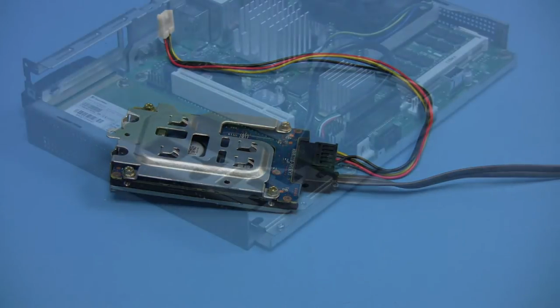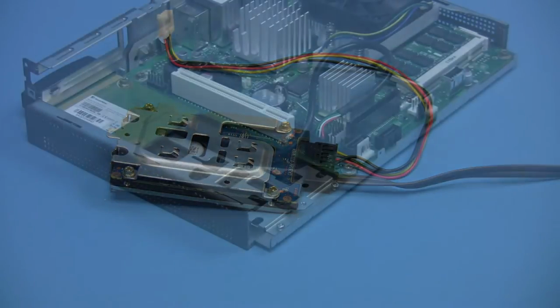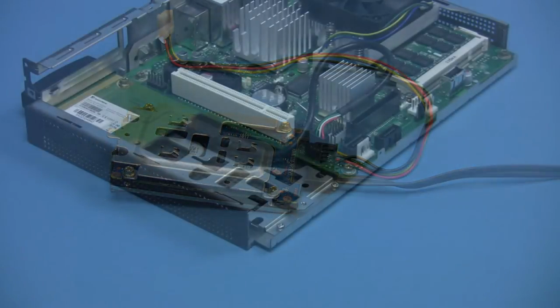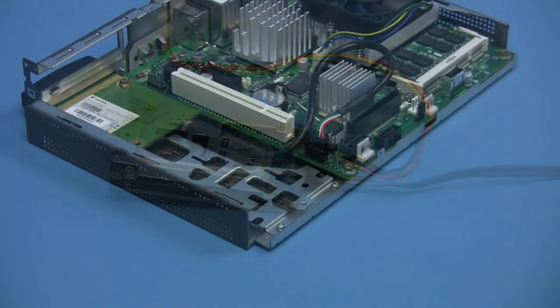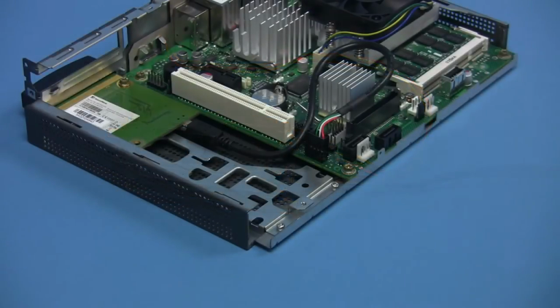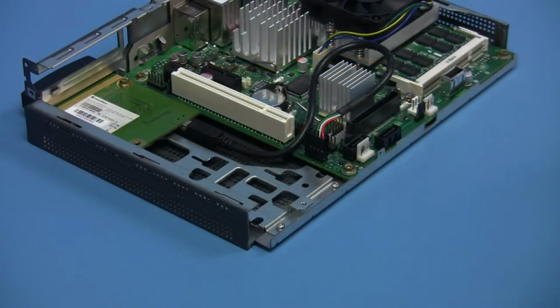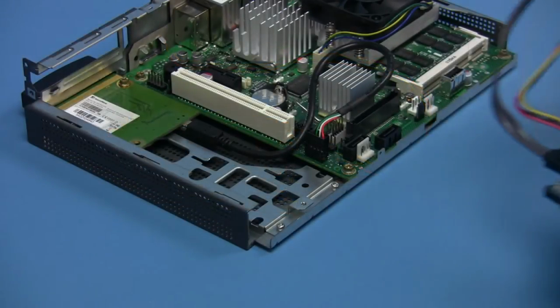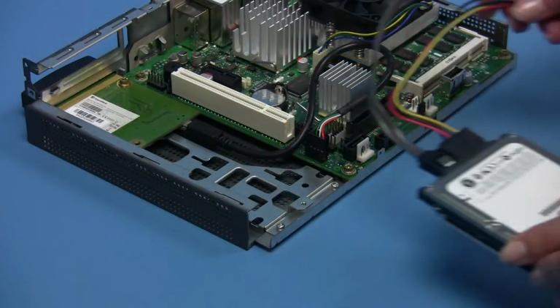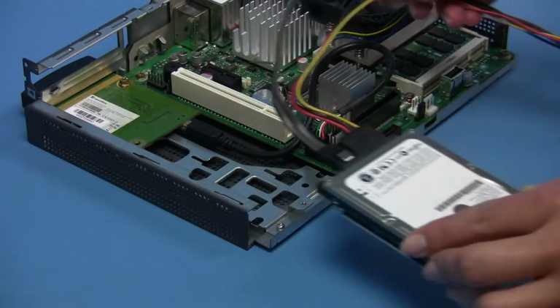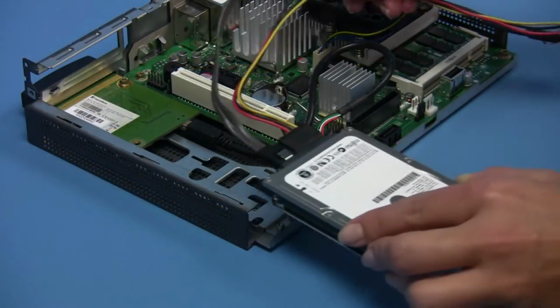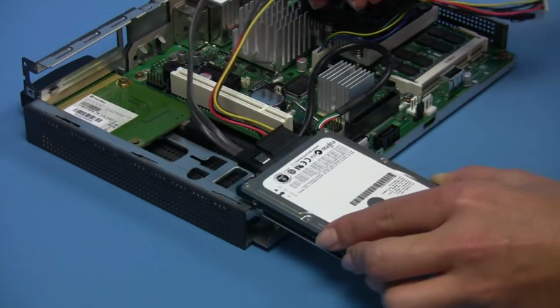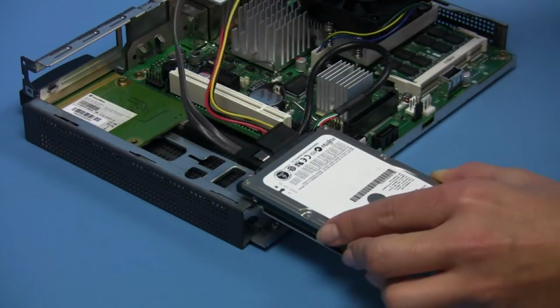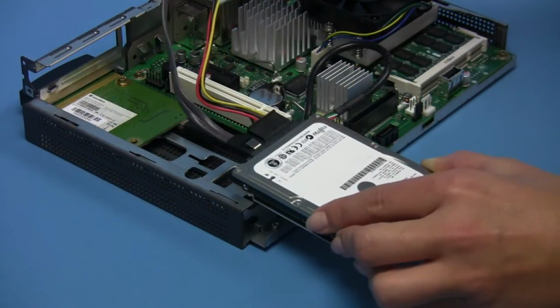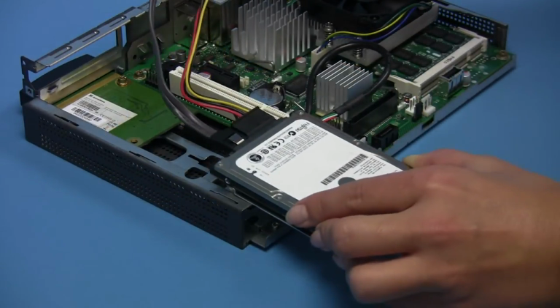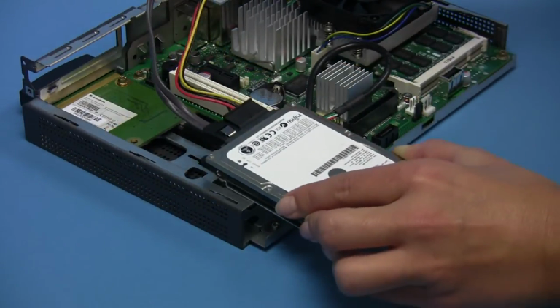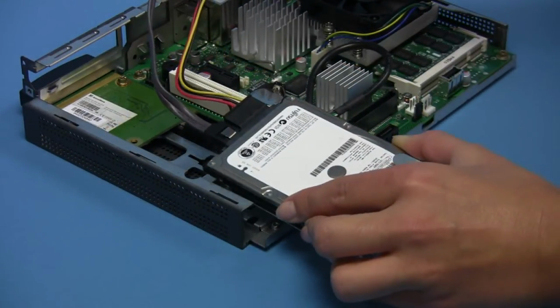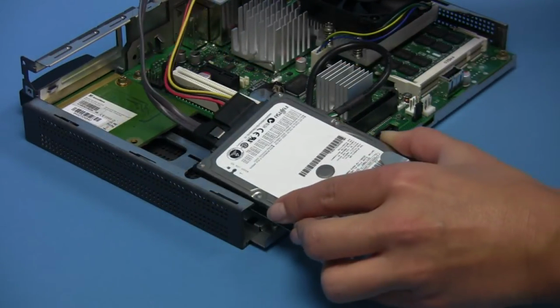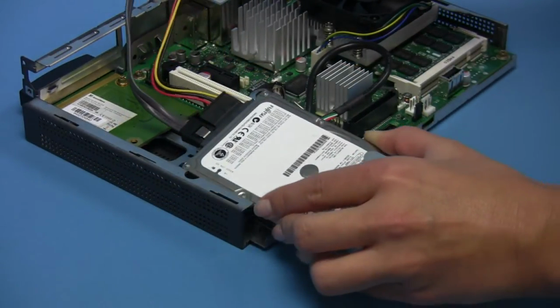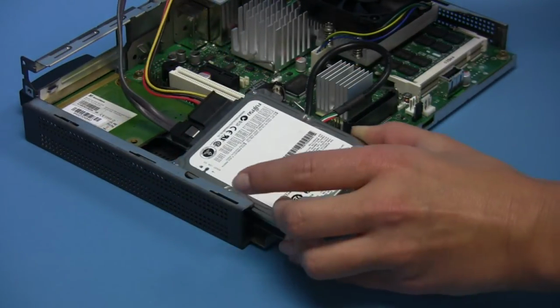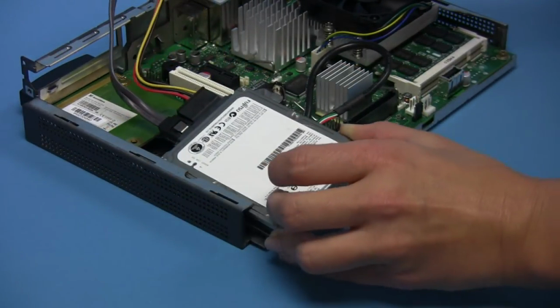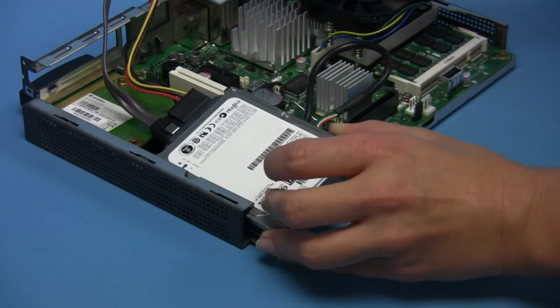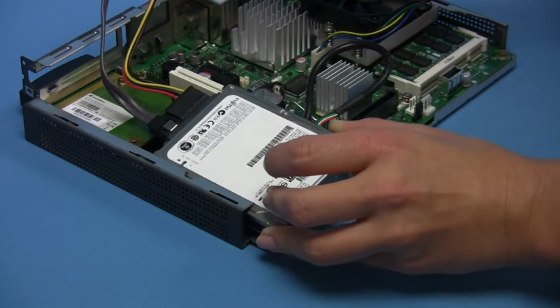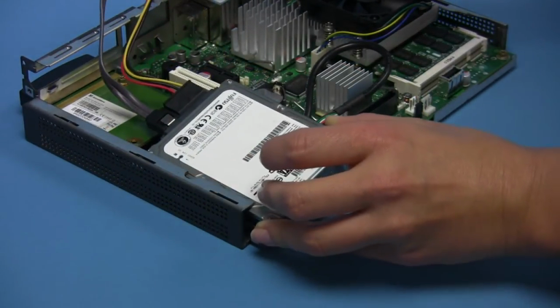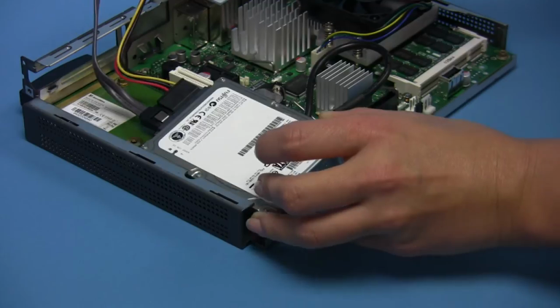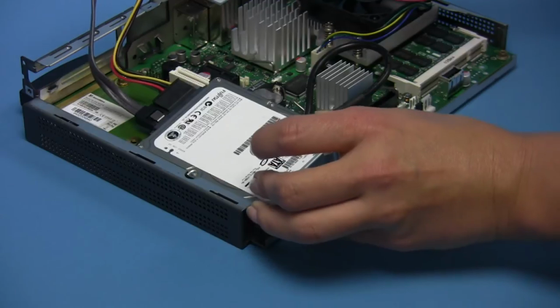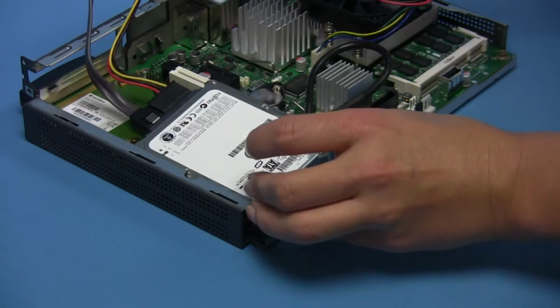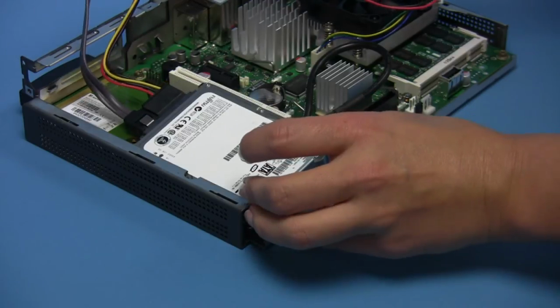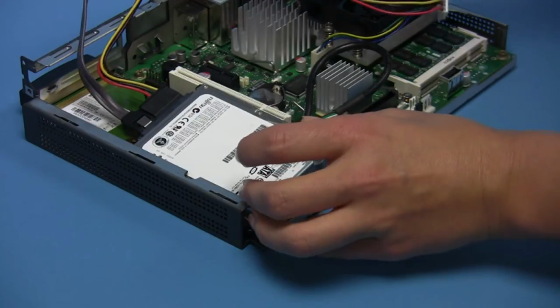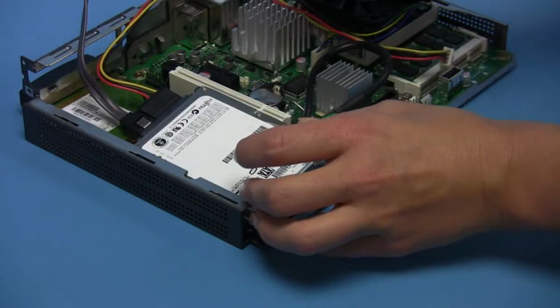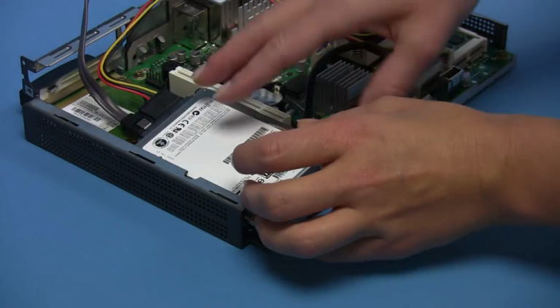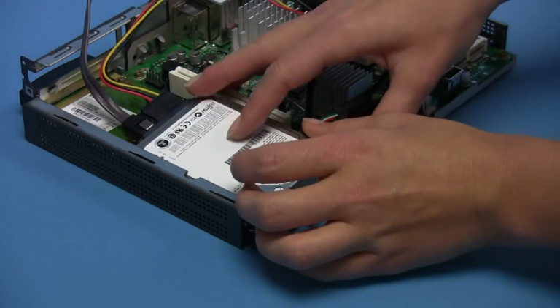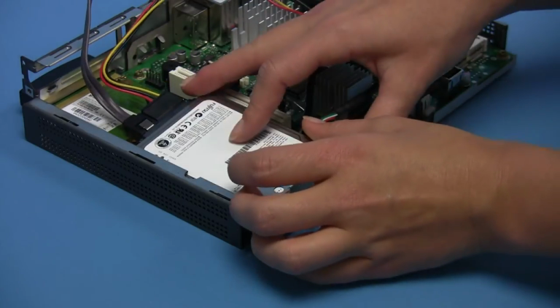When inserting the hard disk carrier into the chassis, be careful of the cable routing for the wireless LAN module.